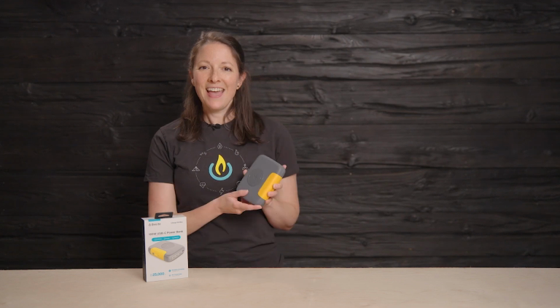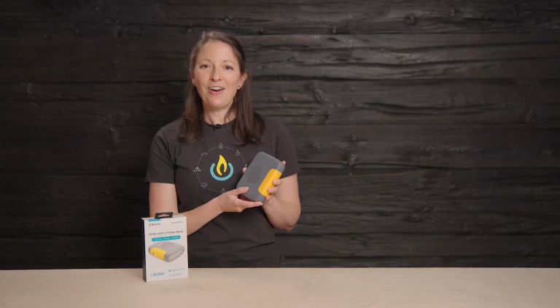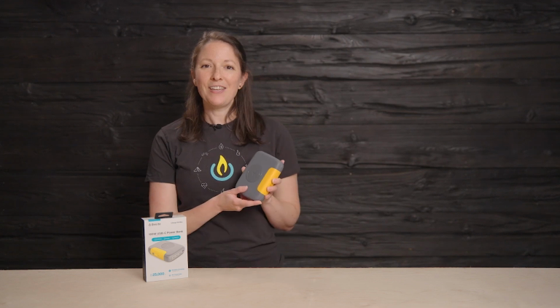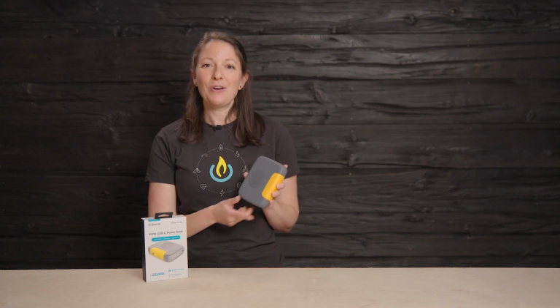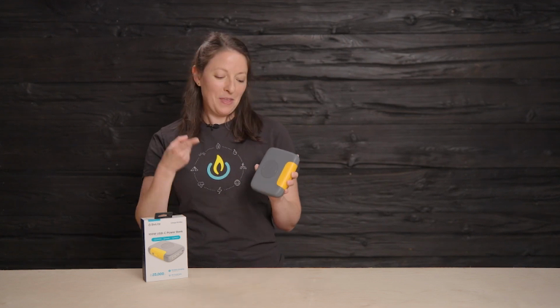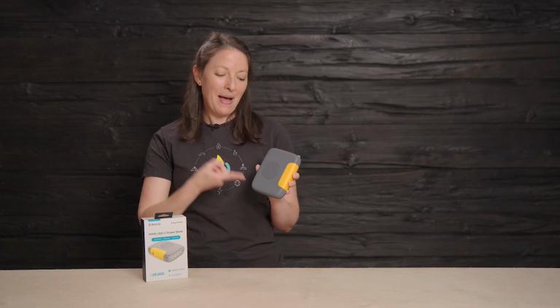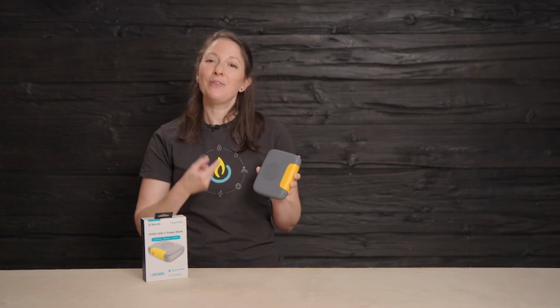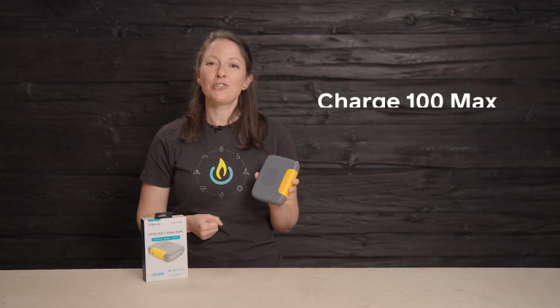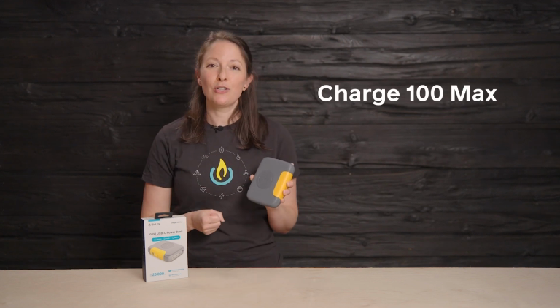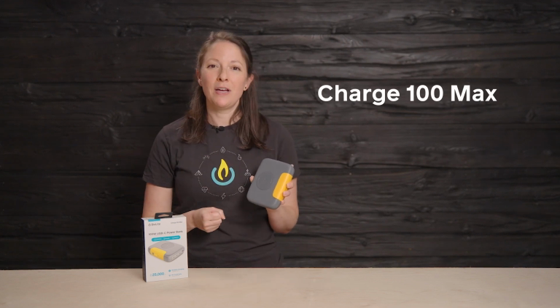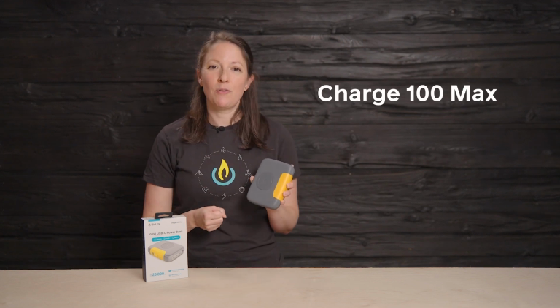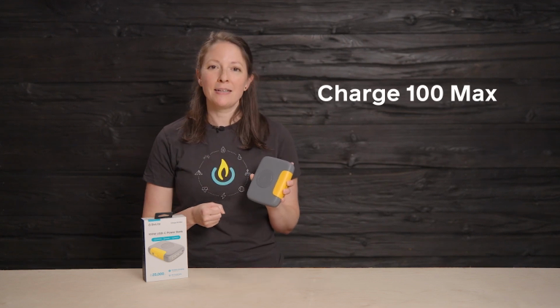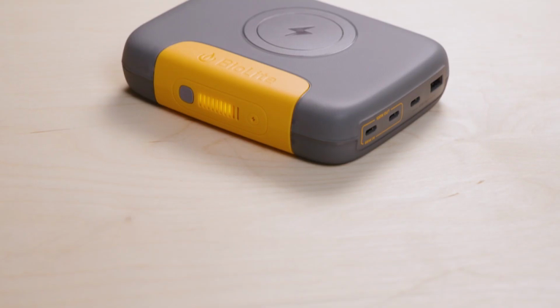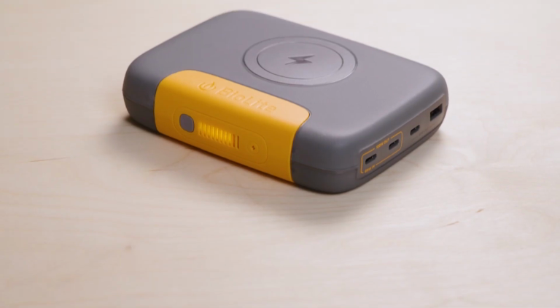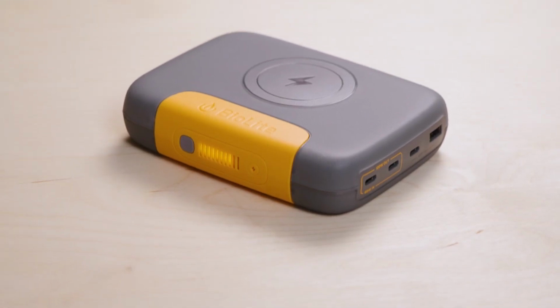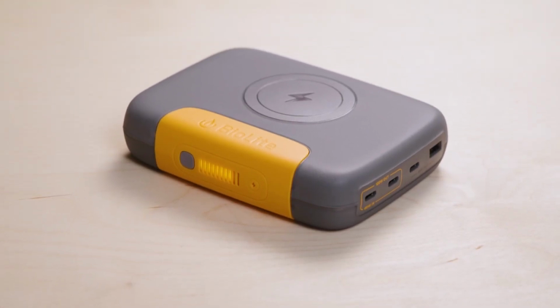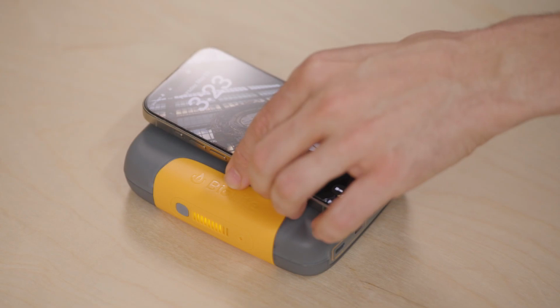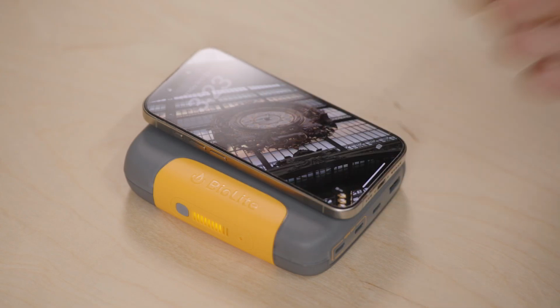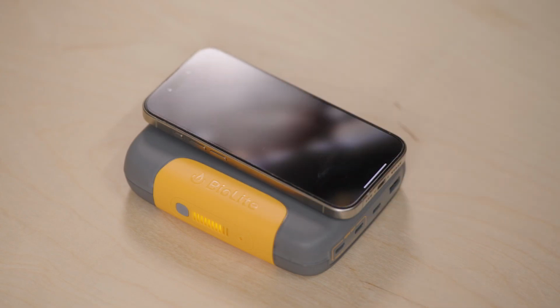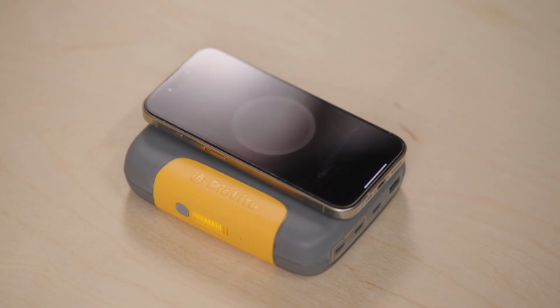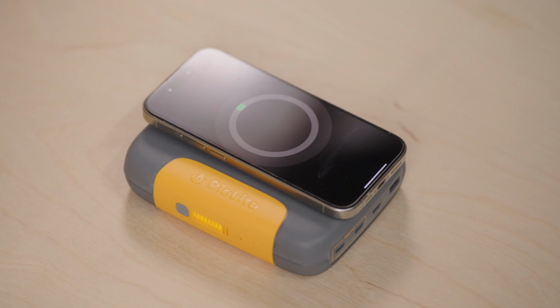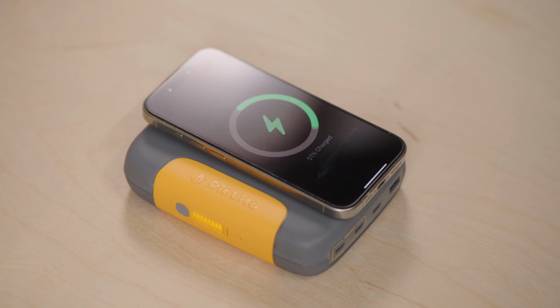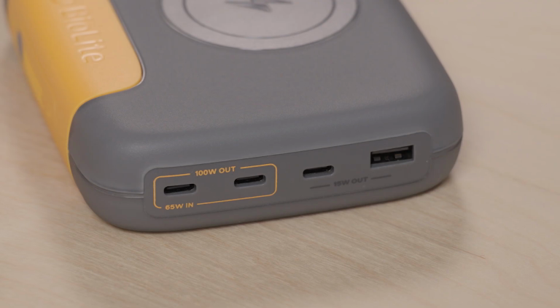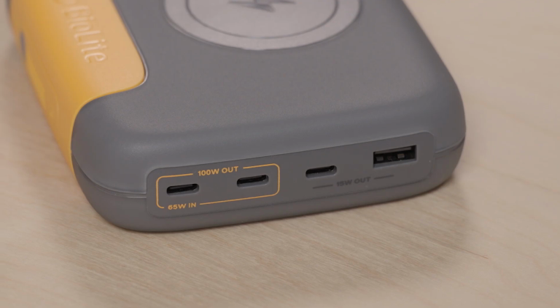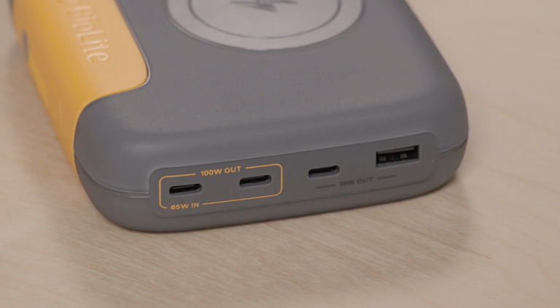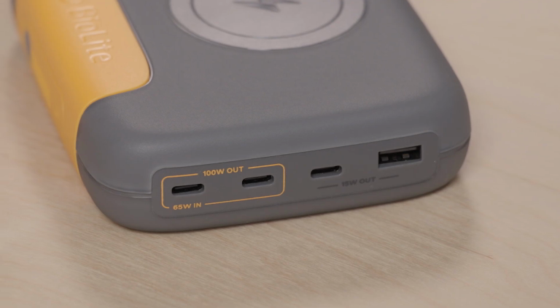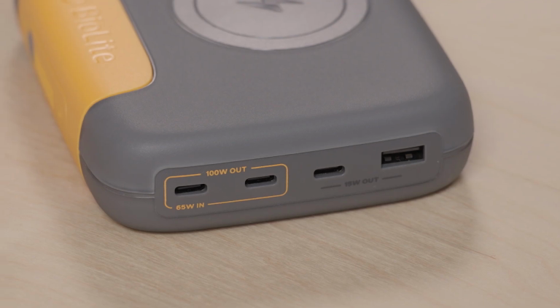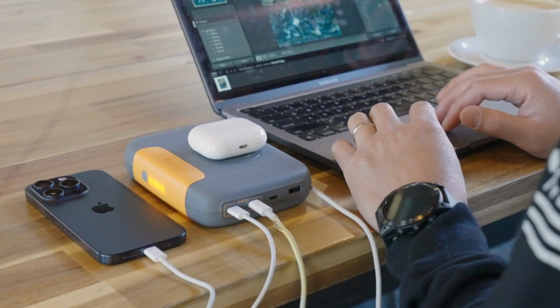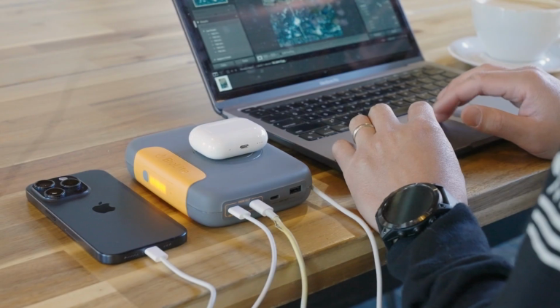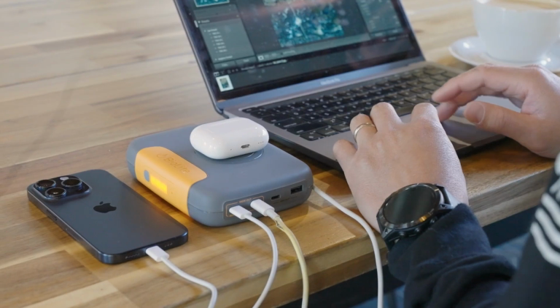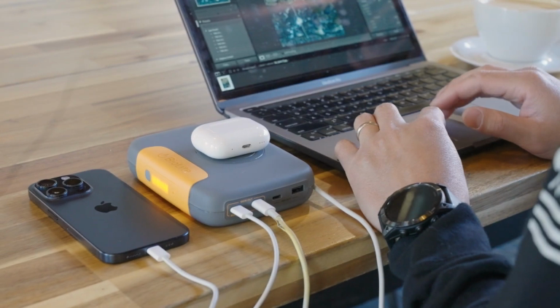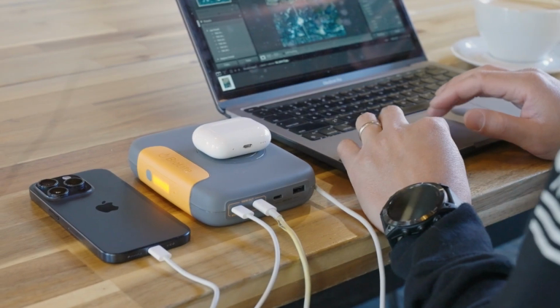Erica here with the BioLite Charge 100 Max, a power bank designed to keep you running throughout the day by delivering on three key things.